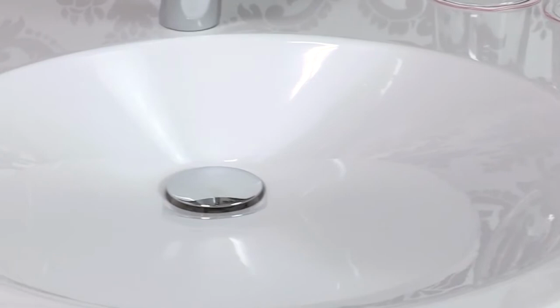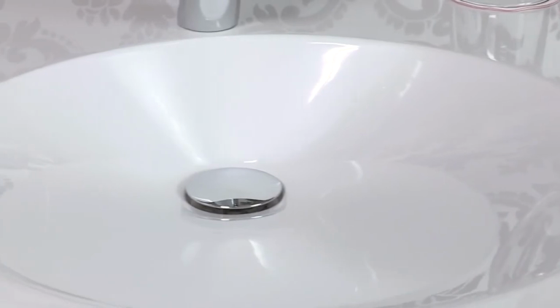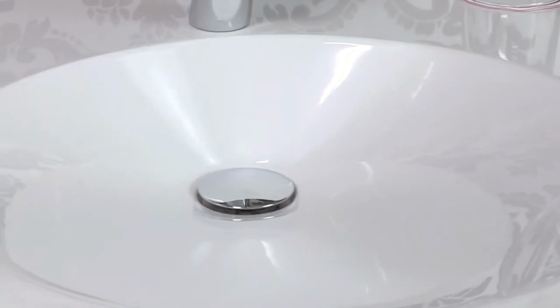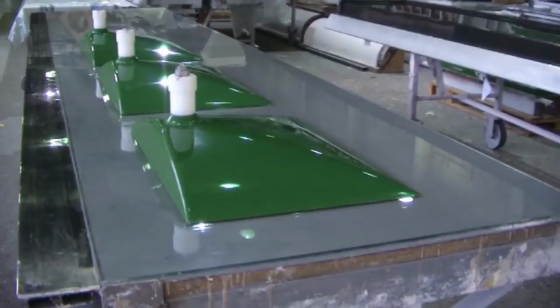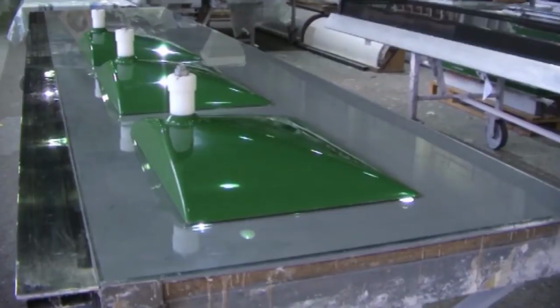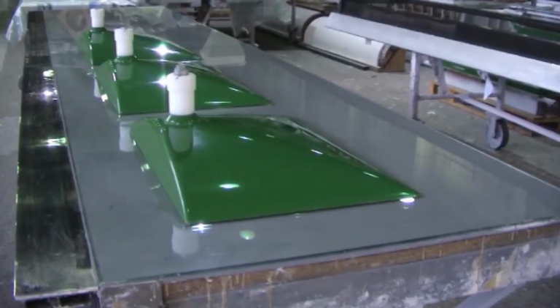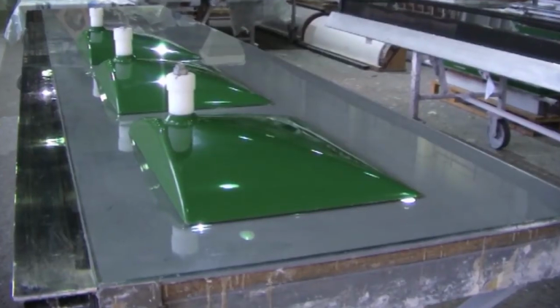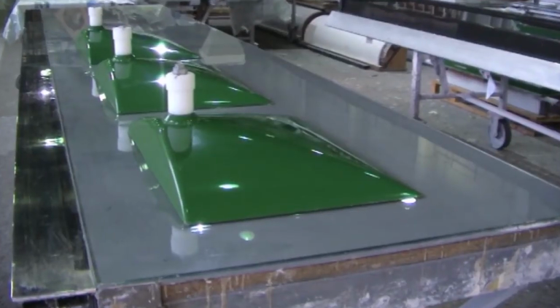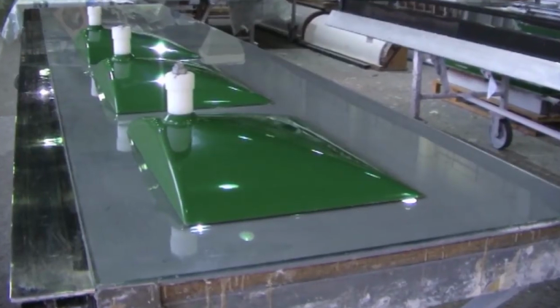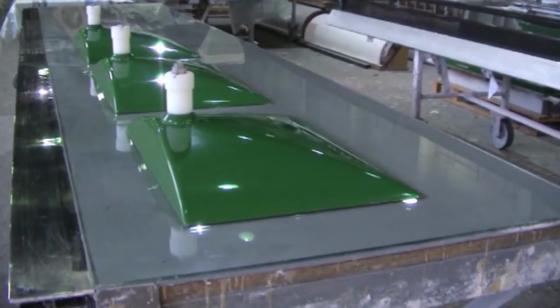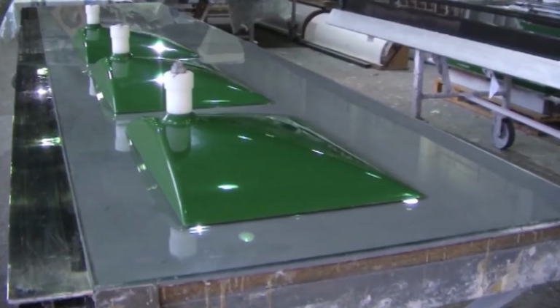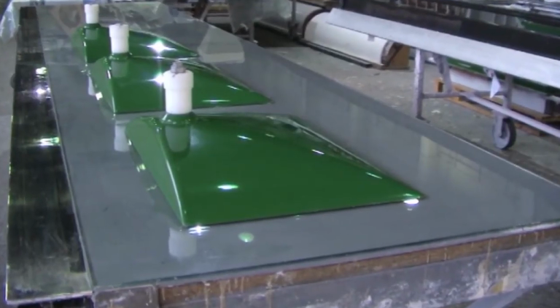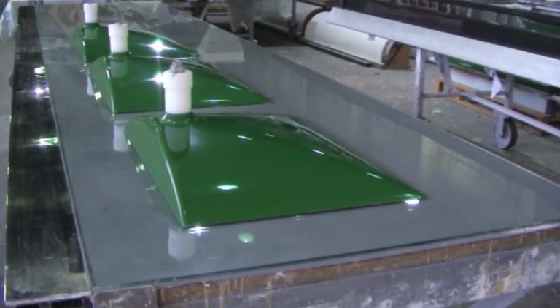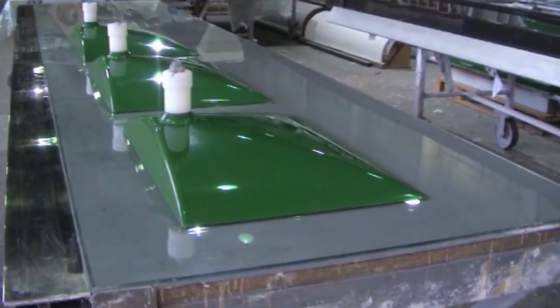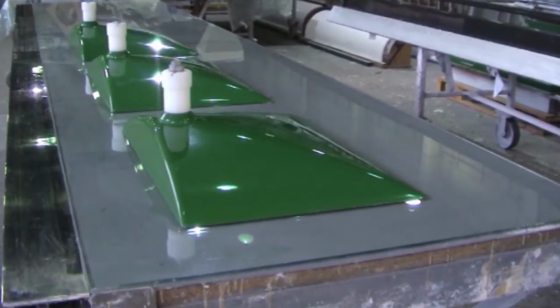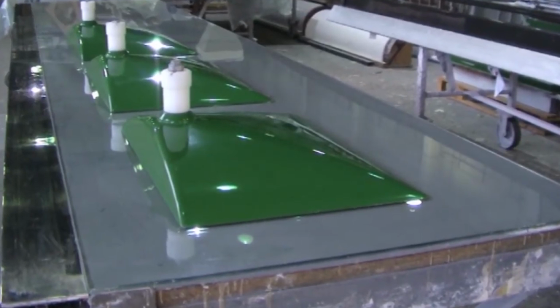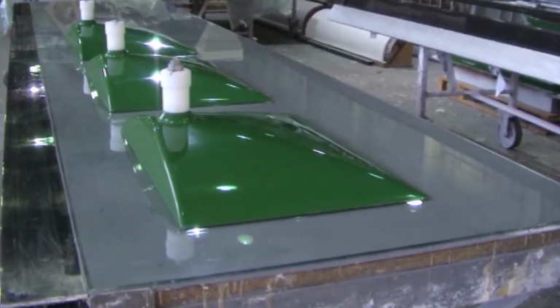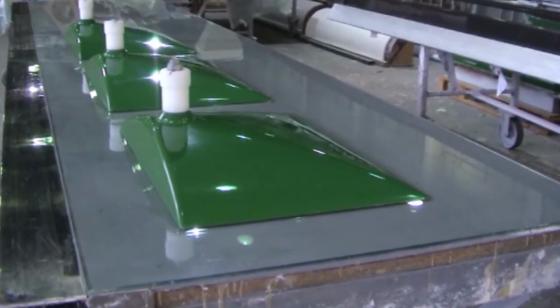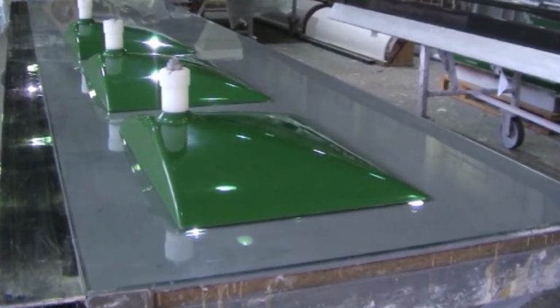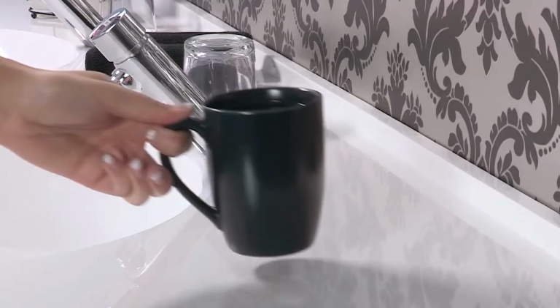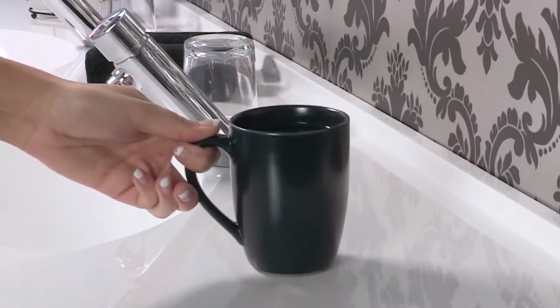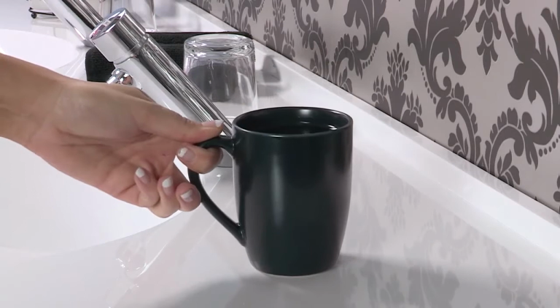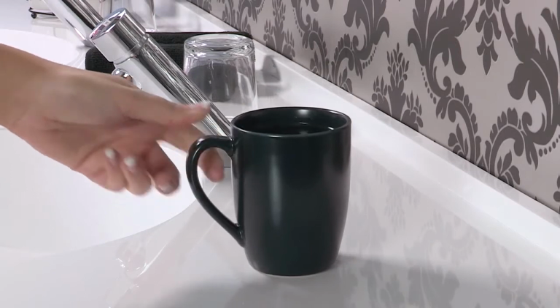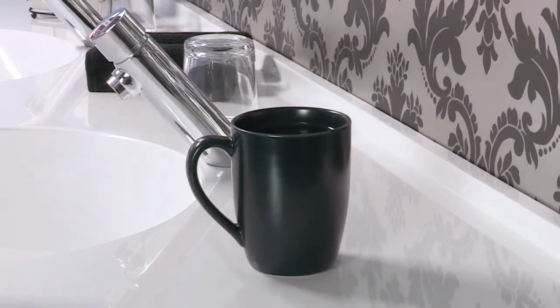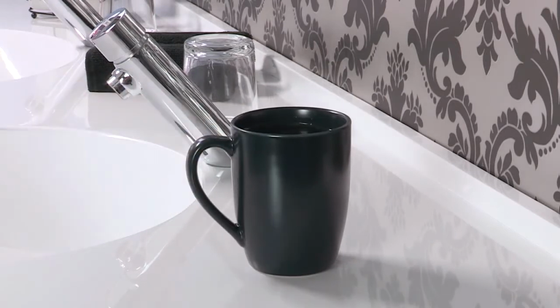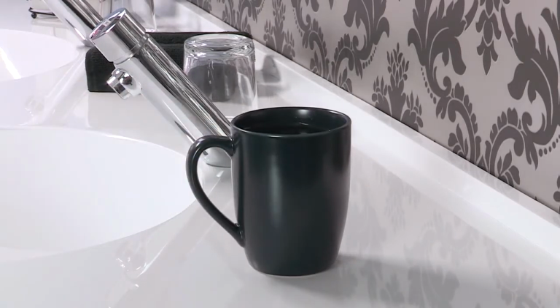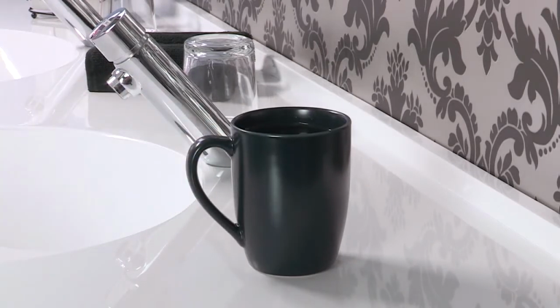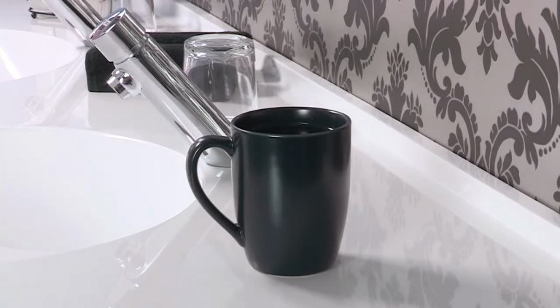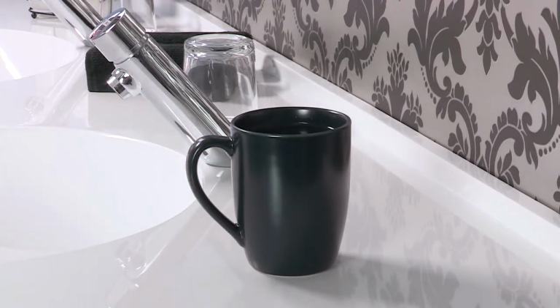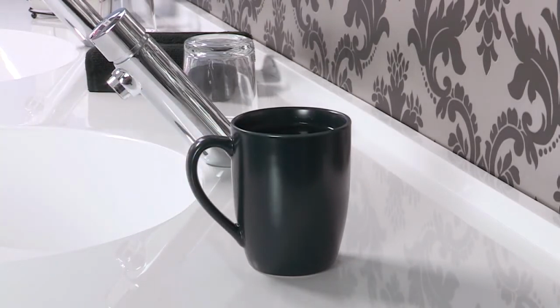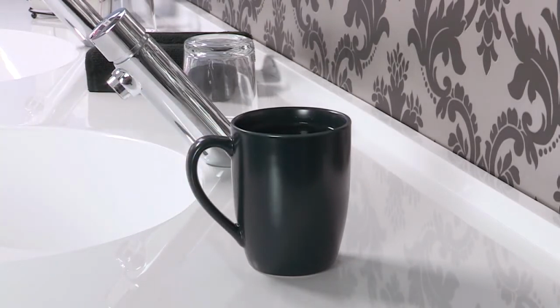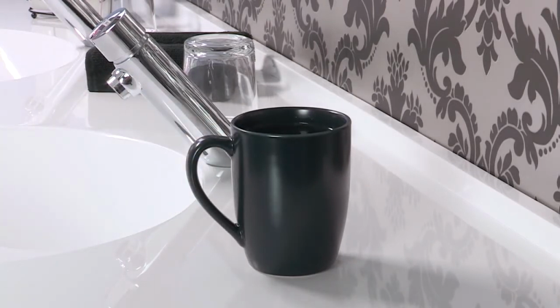Manufactured in a single mould, the finished product is impact-resistant, non-abrasive and even withstands temperatures up to 80 degrees.